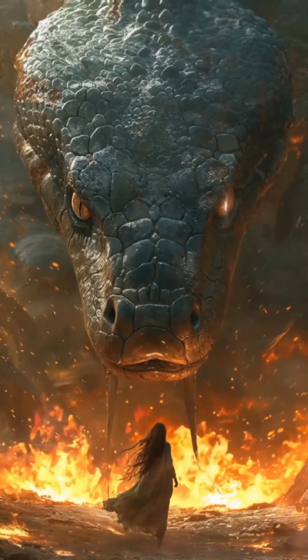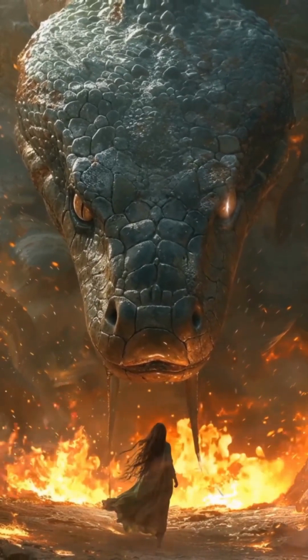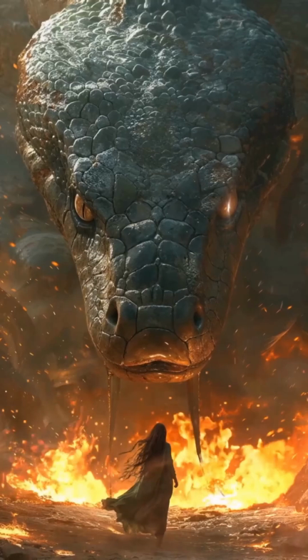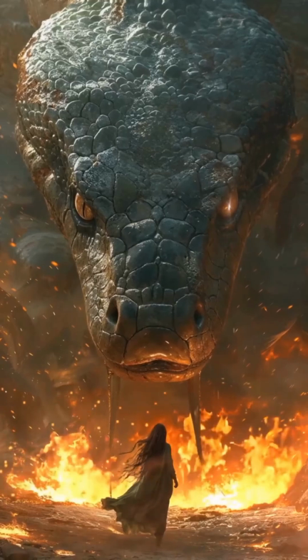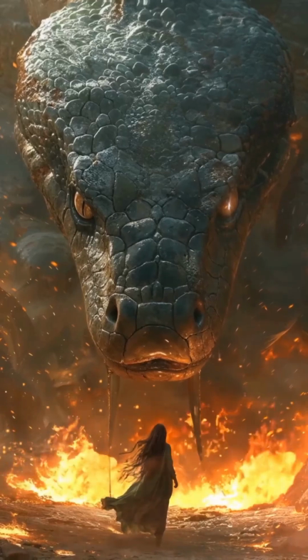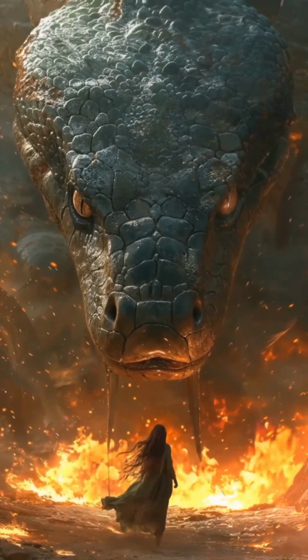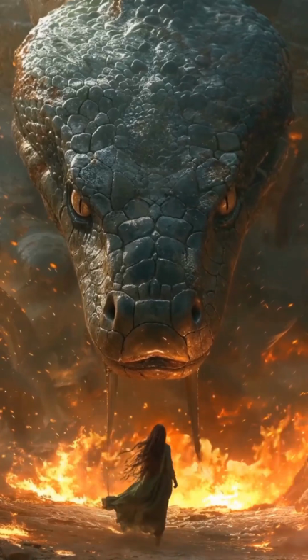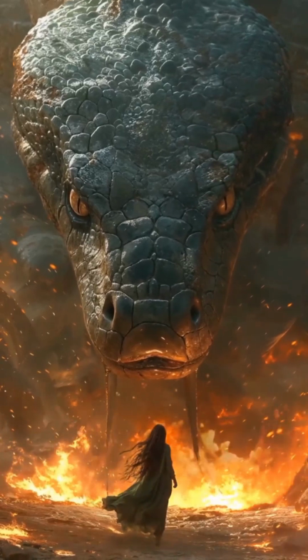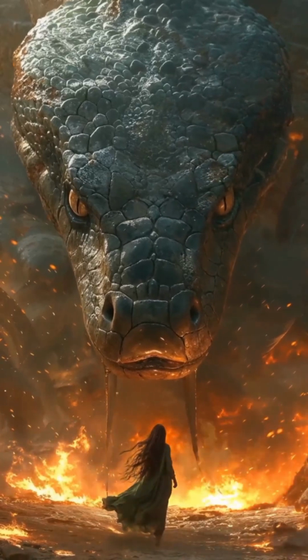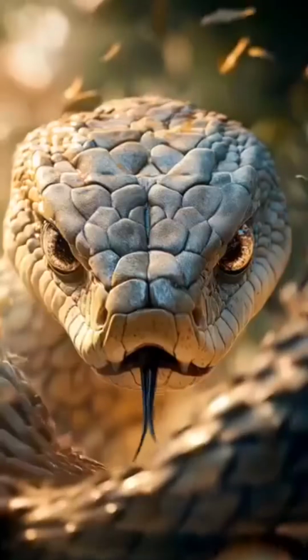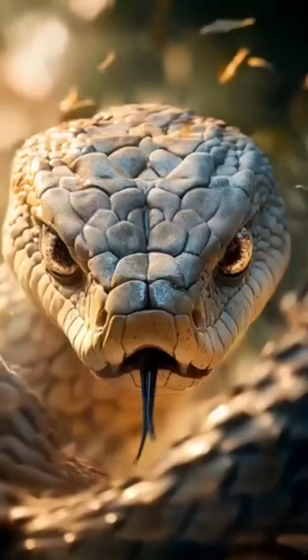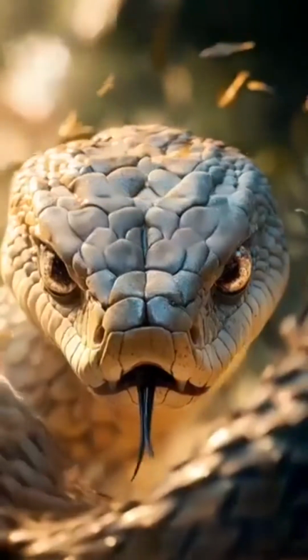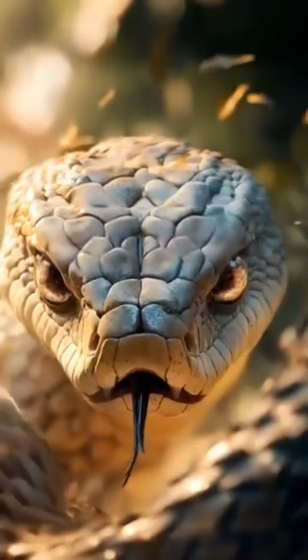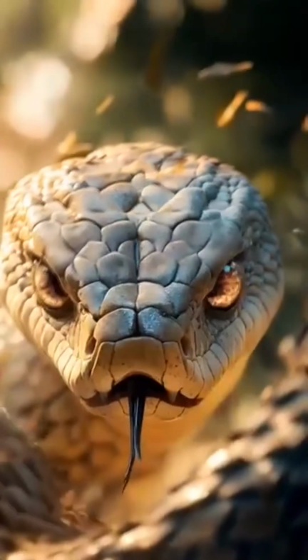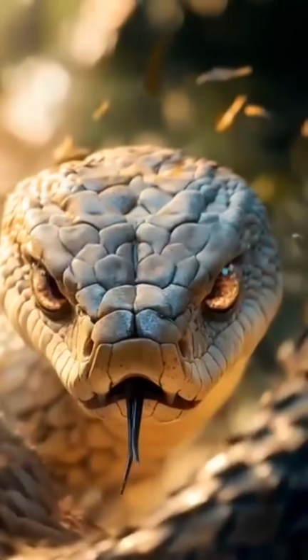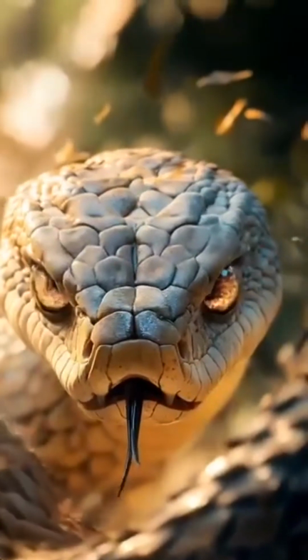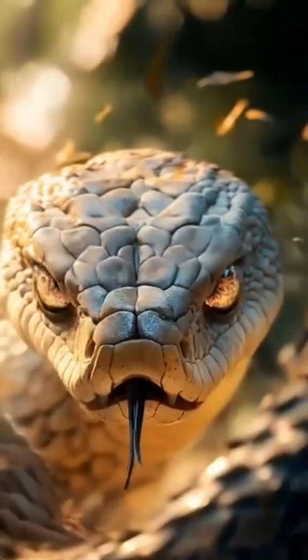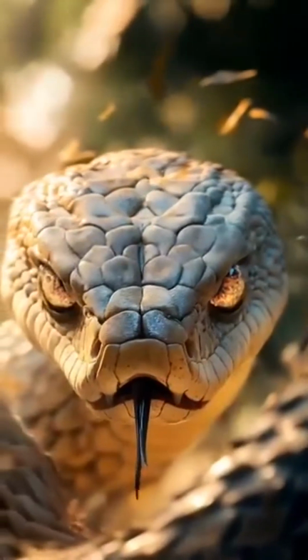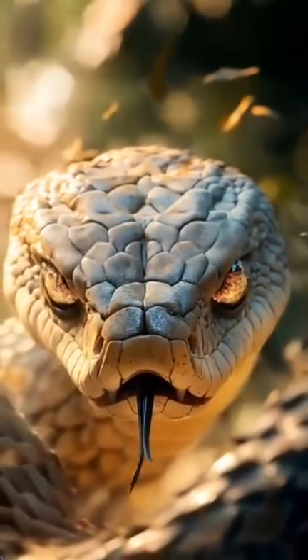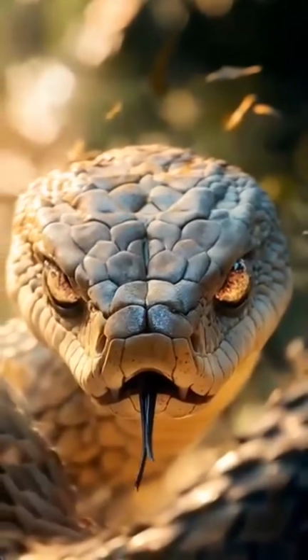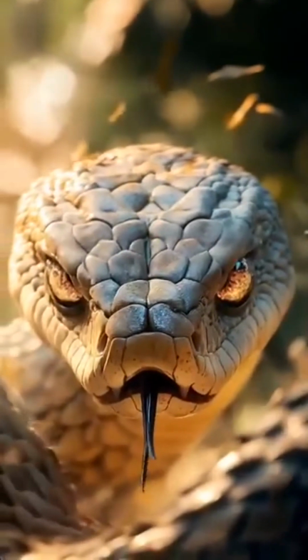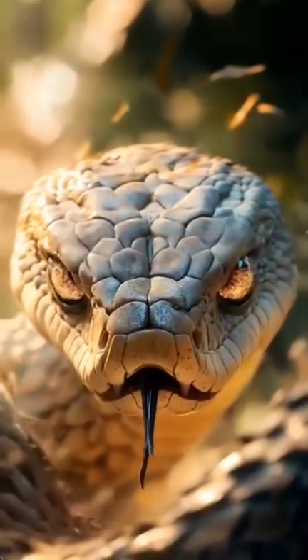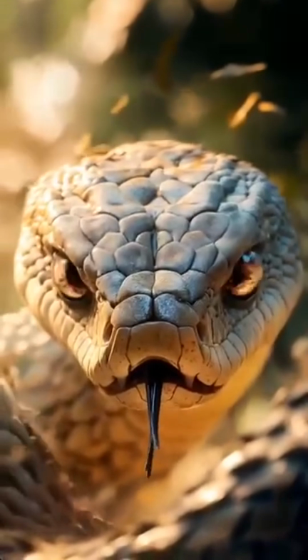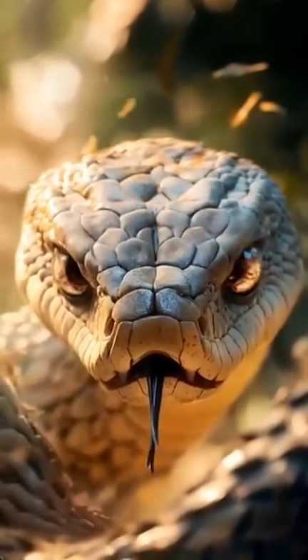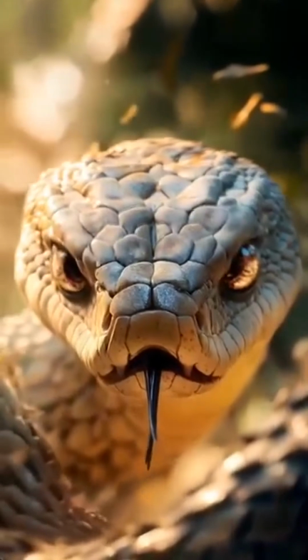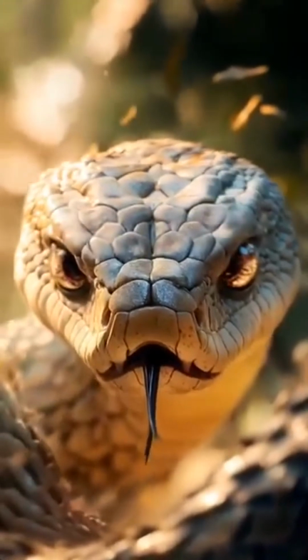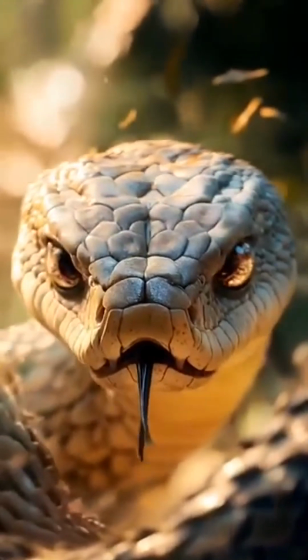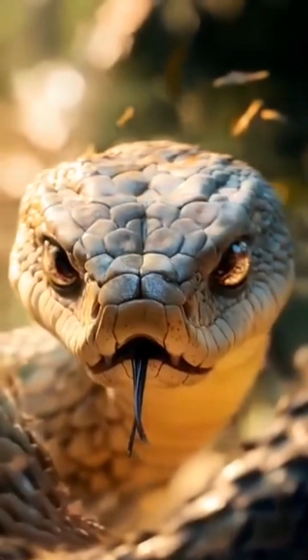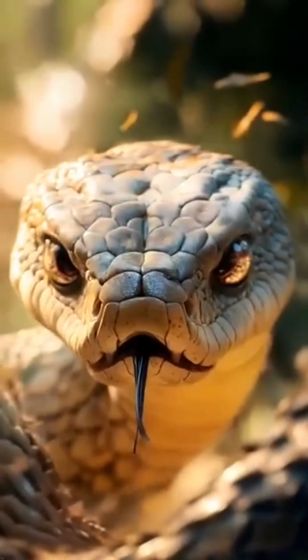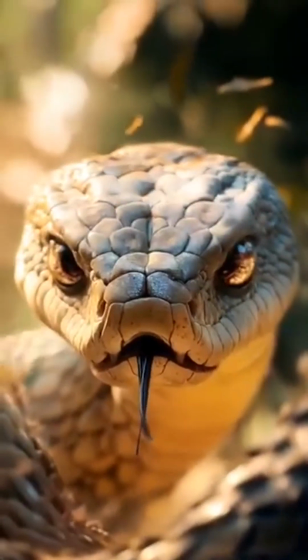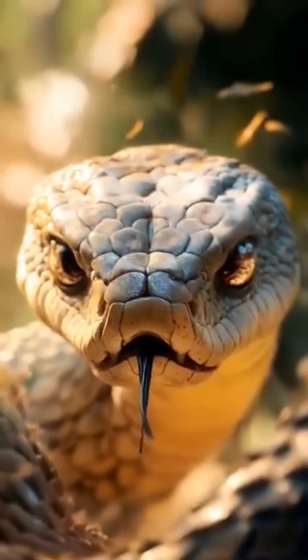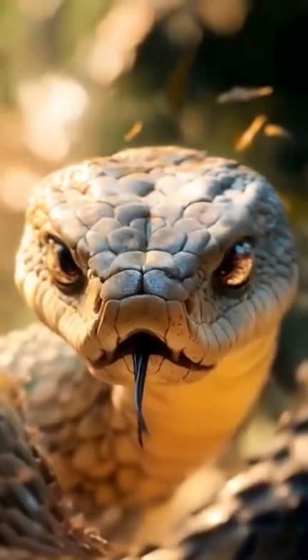They don't blink. They don't have eyelids. A transparent membrane protects their eyes. That's why they always look fixedly.